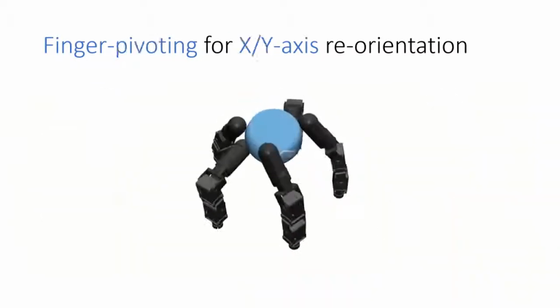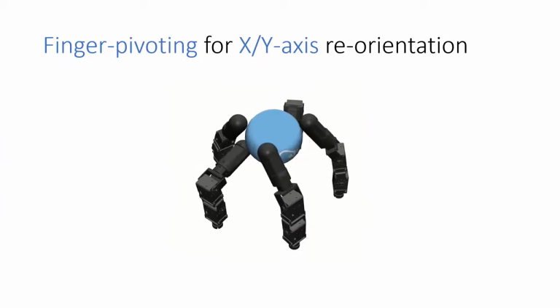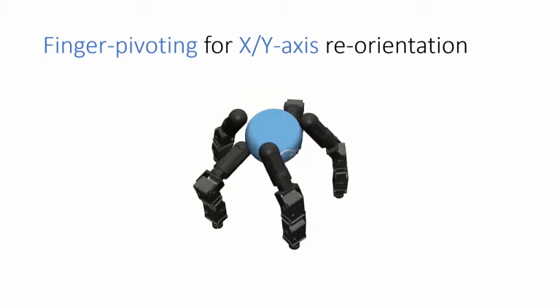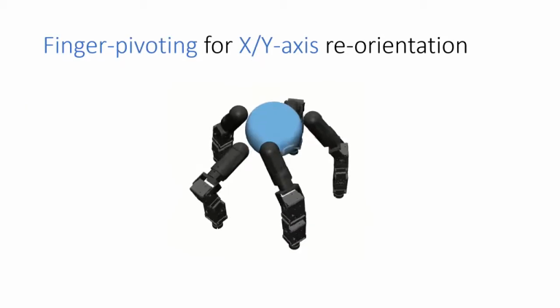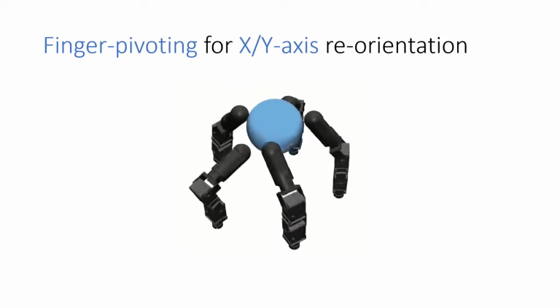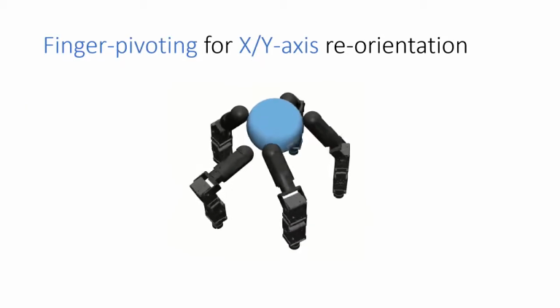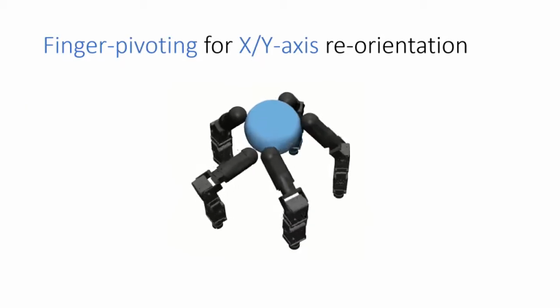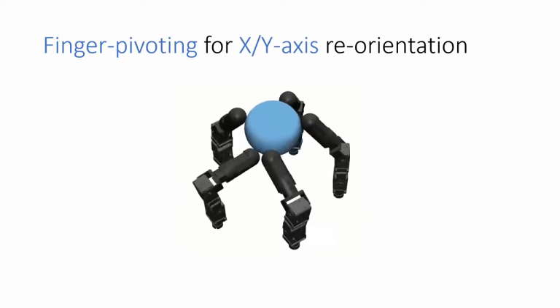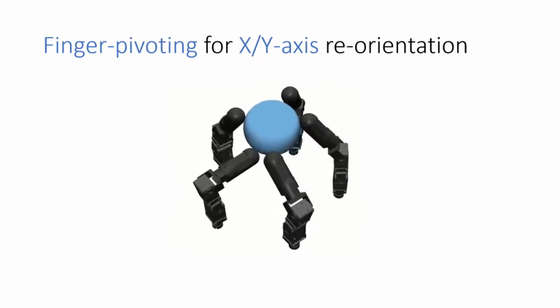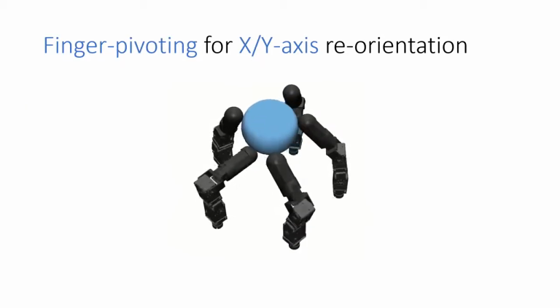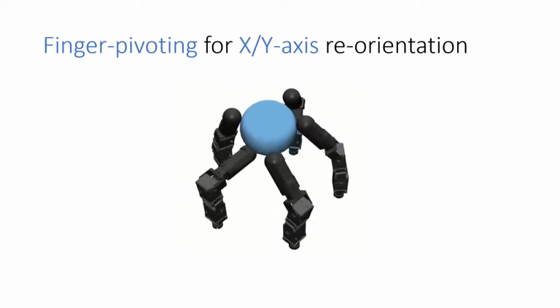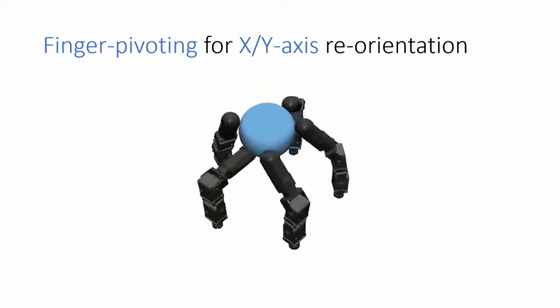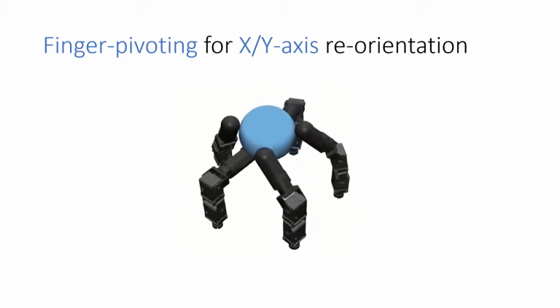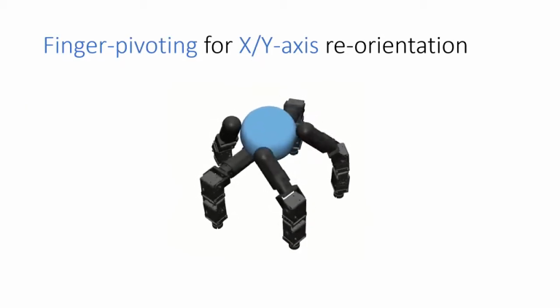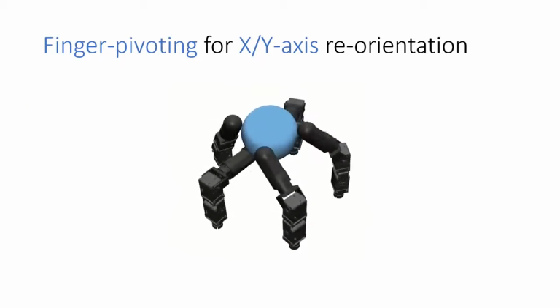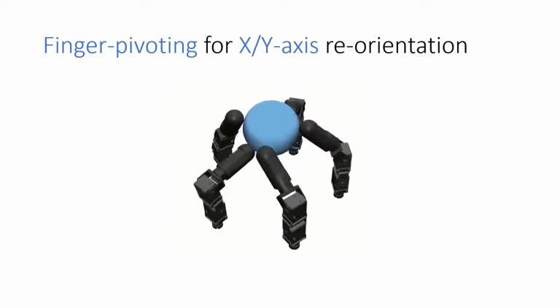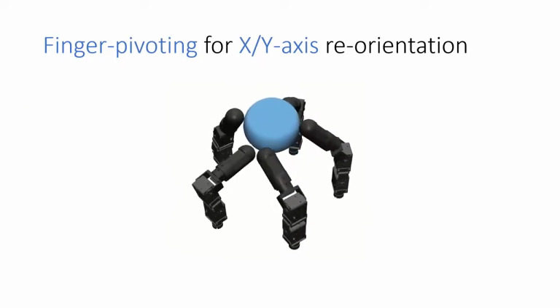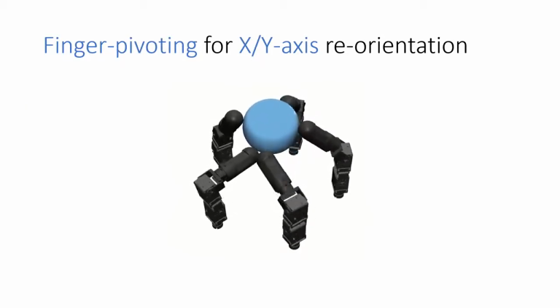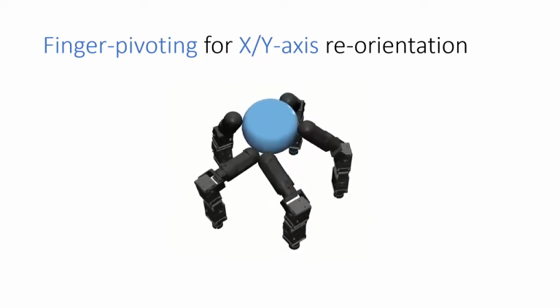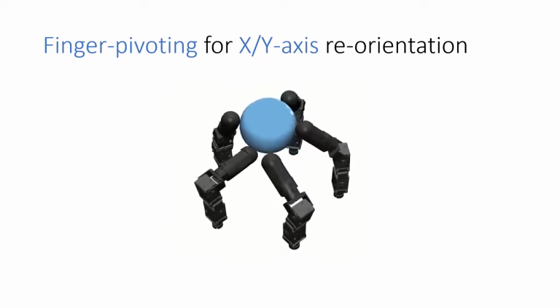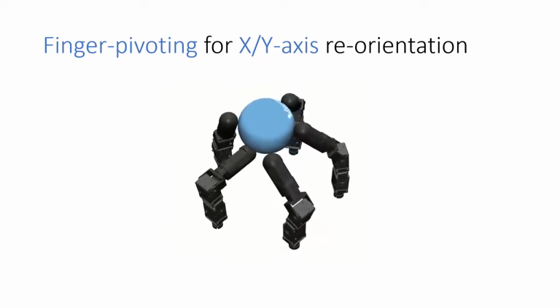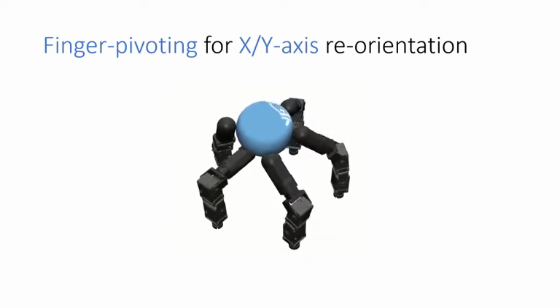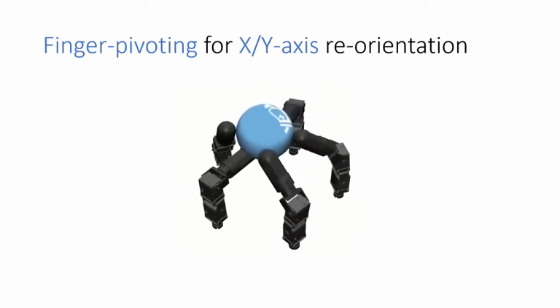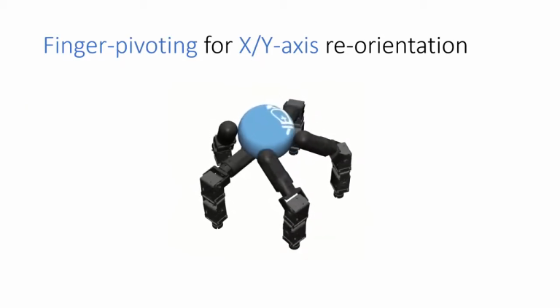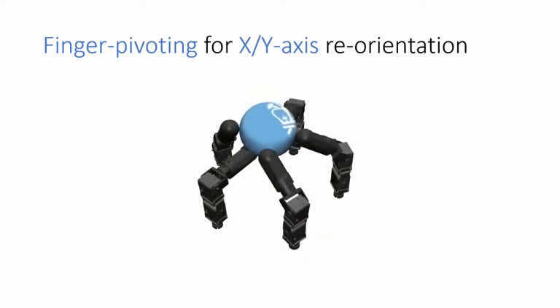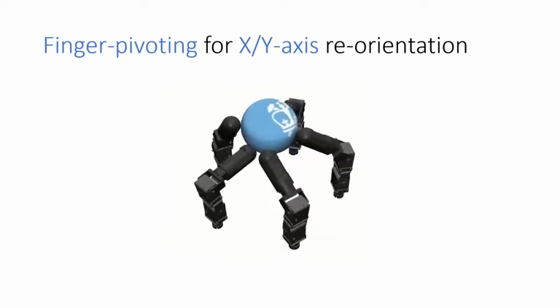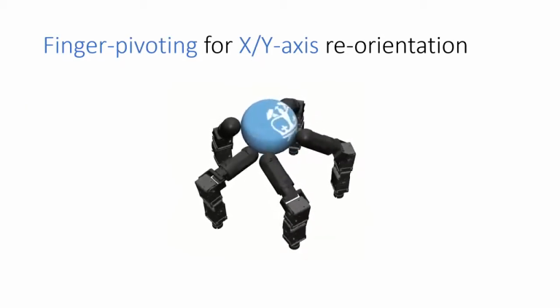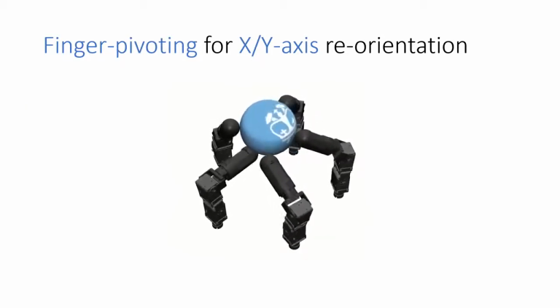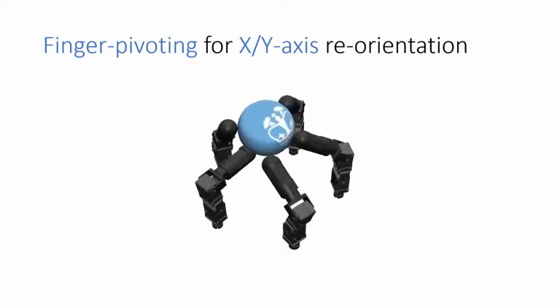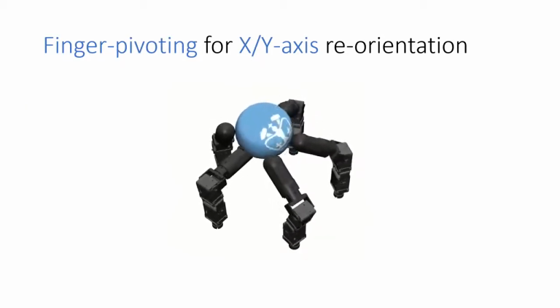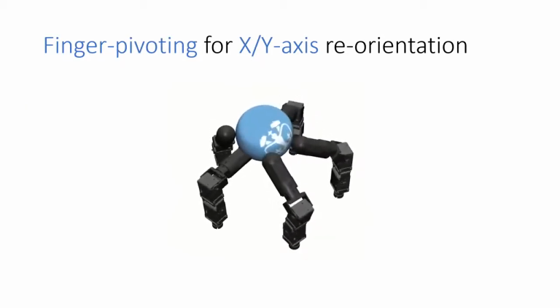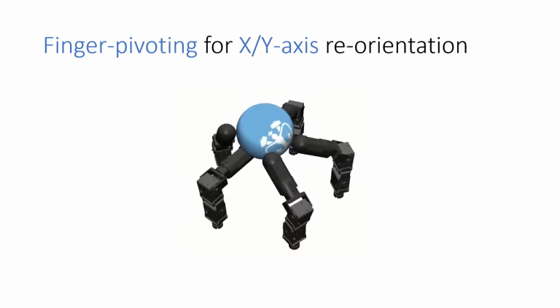Here, we see the finger pivoting skill that our method enables for reorienting the sphere.